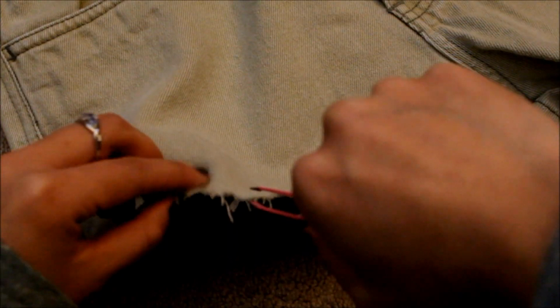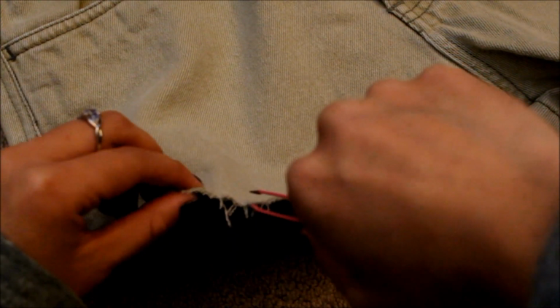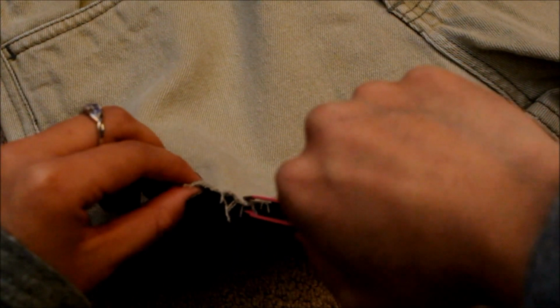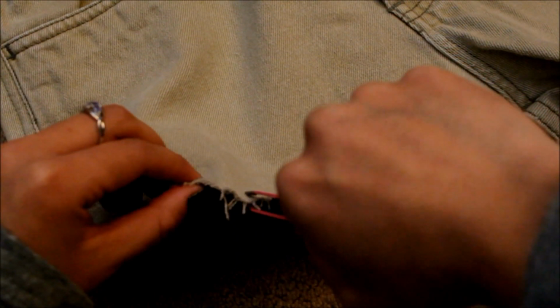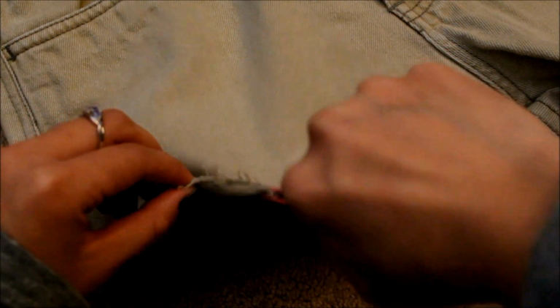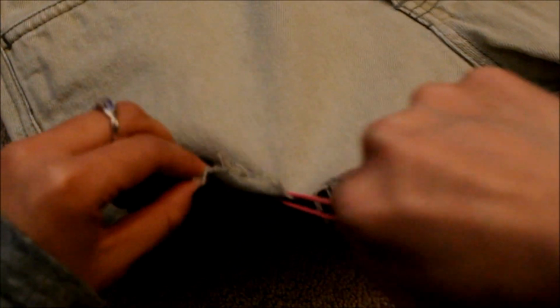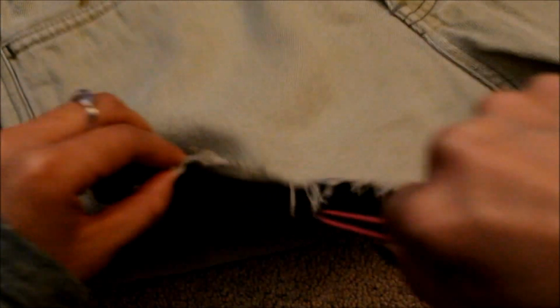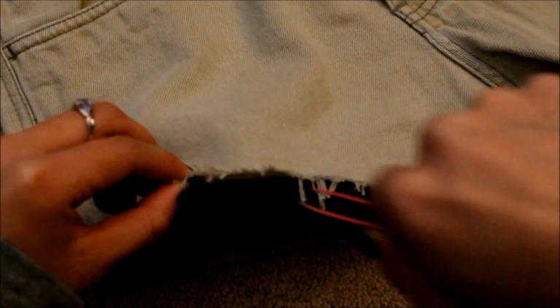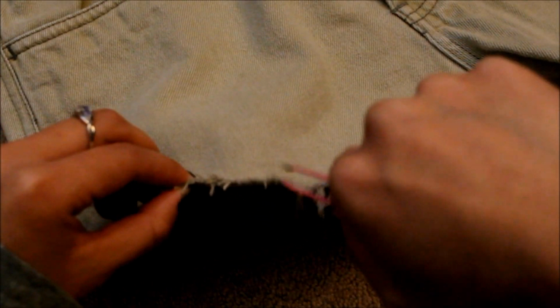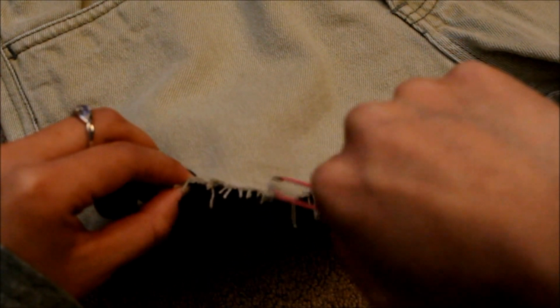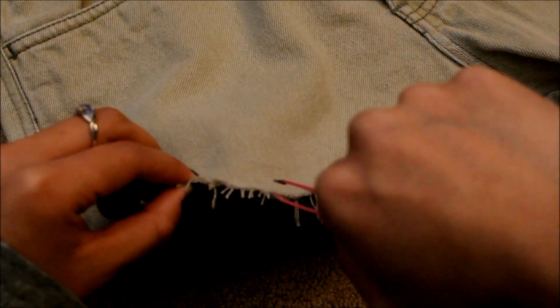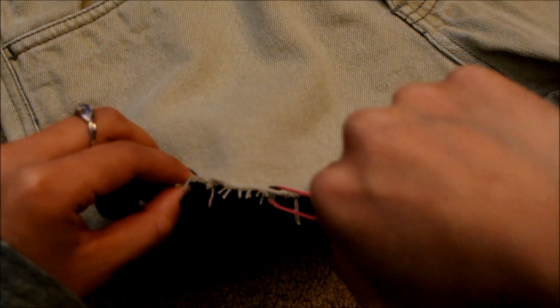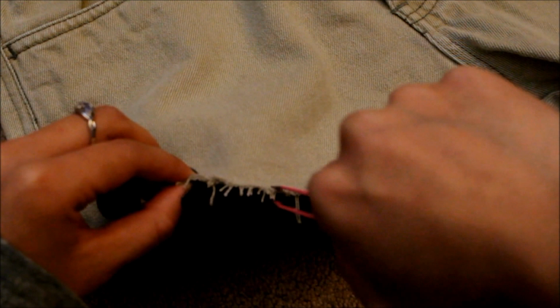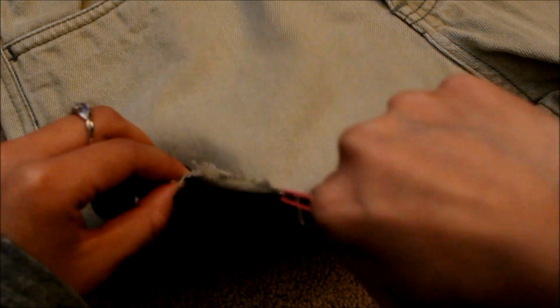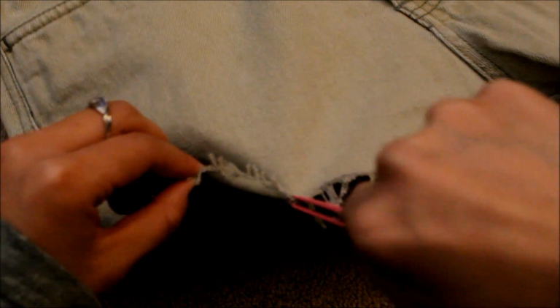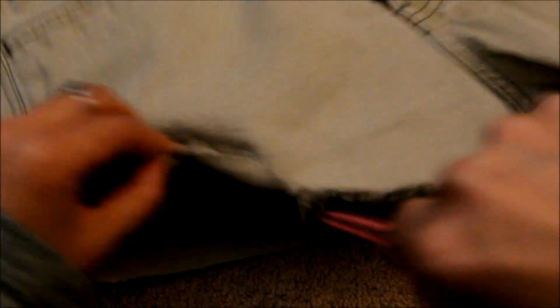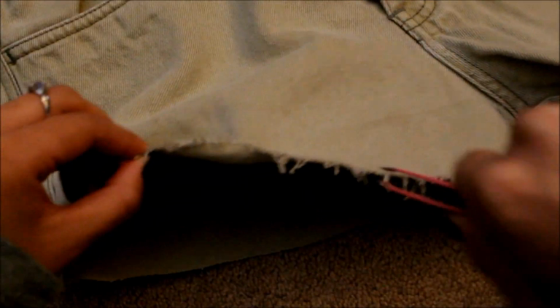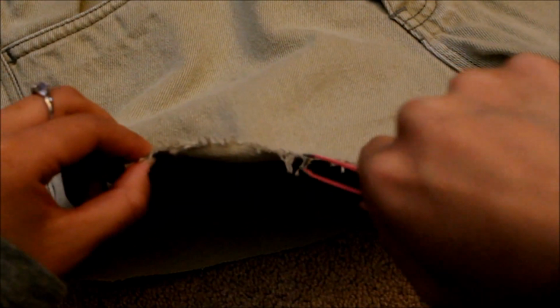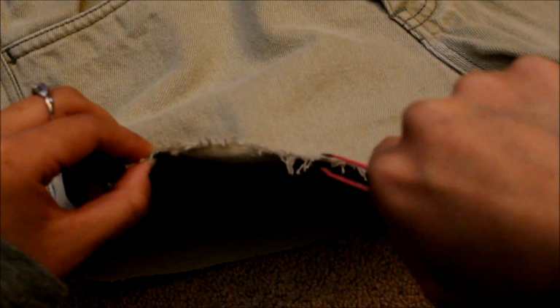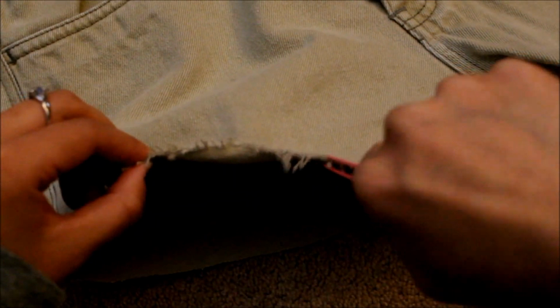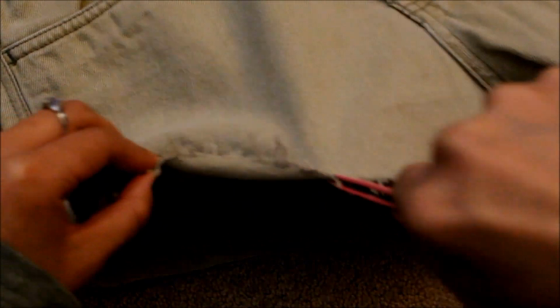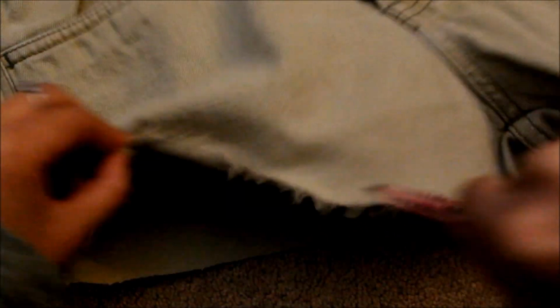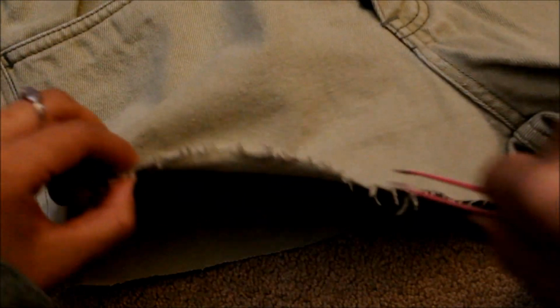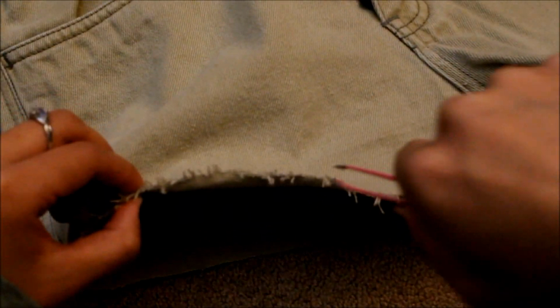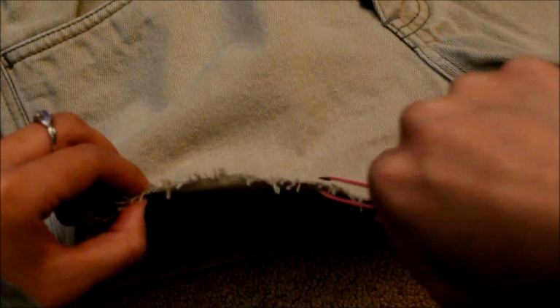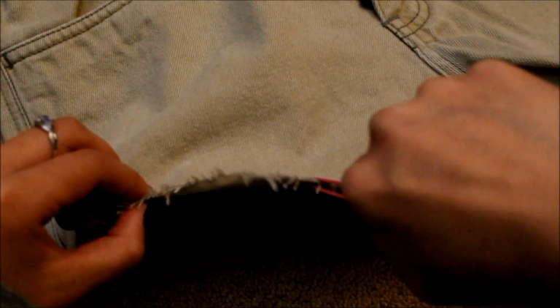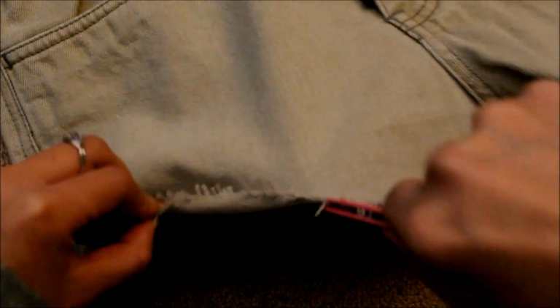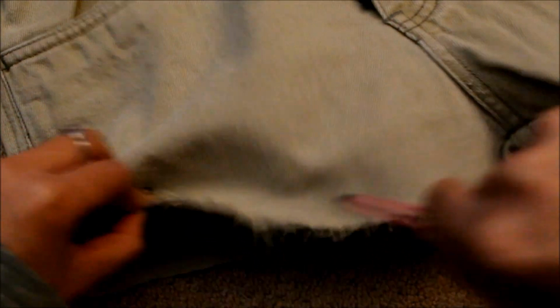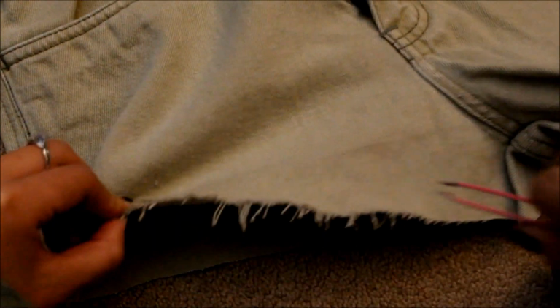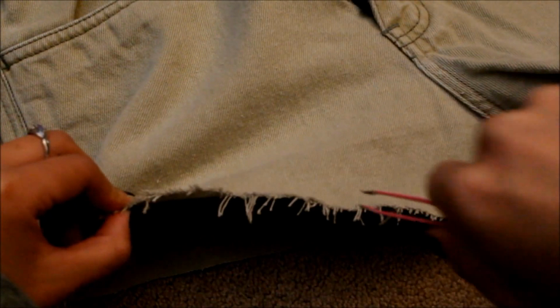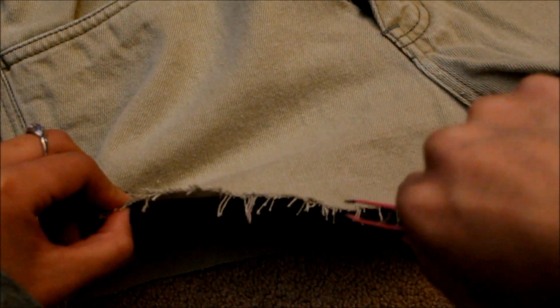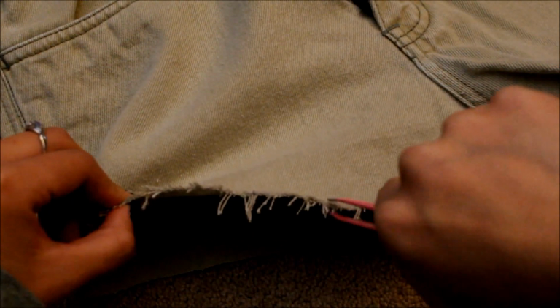Here I am using tweezers to pull out the string so it distresses the pants more.